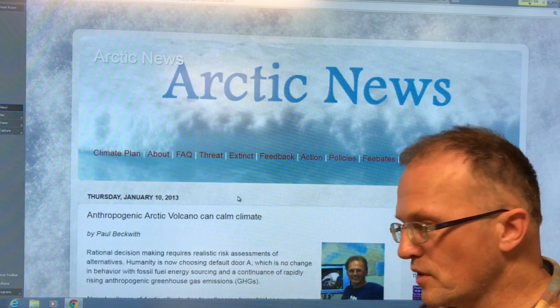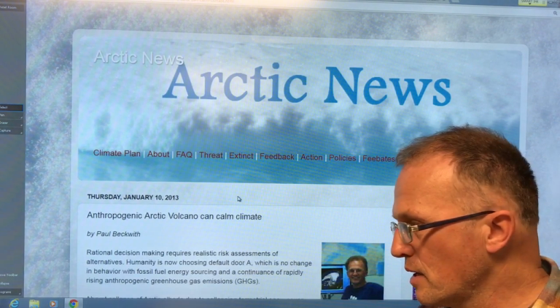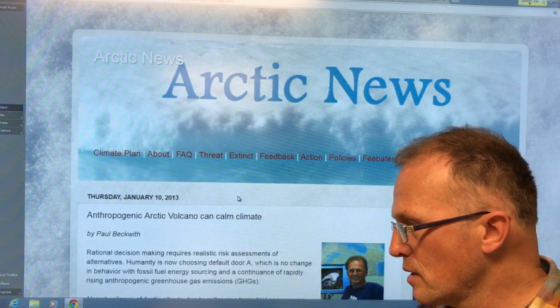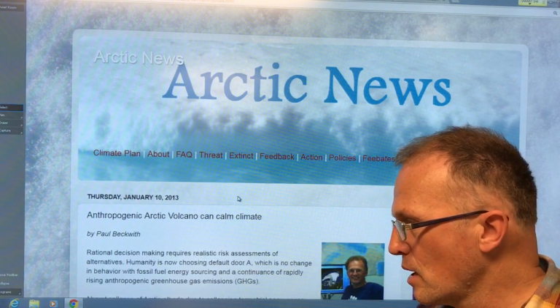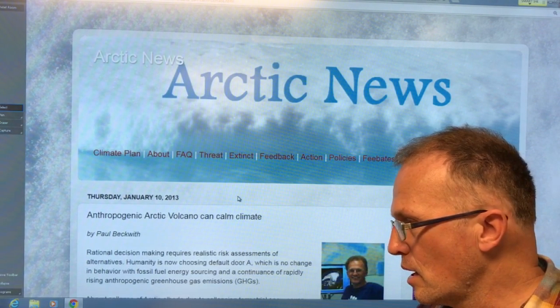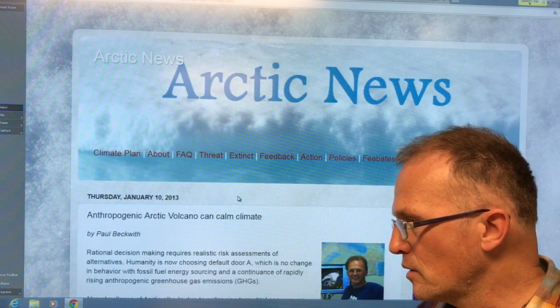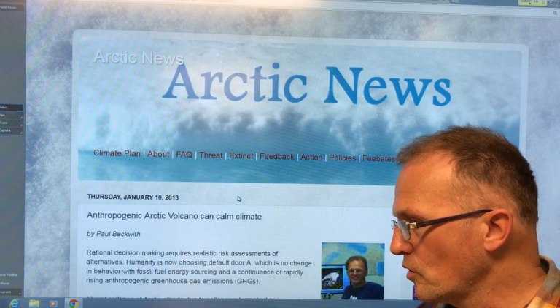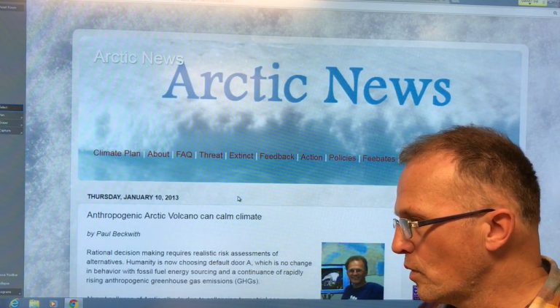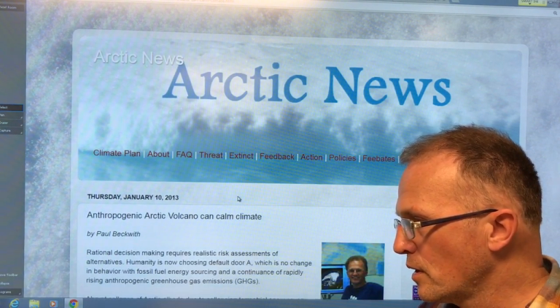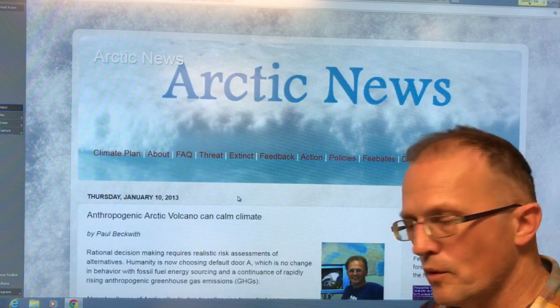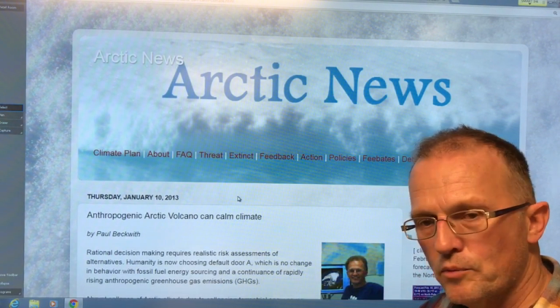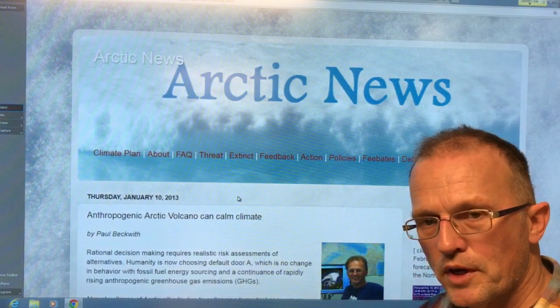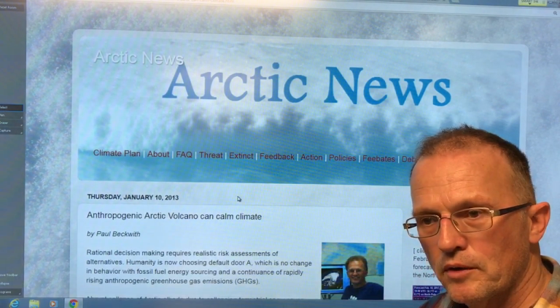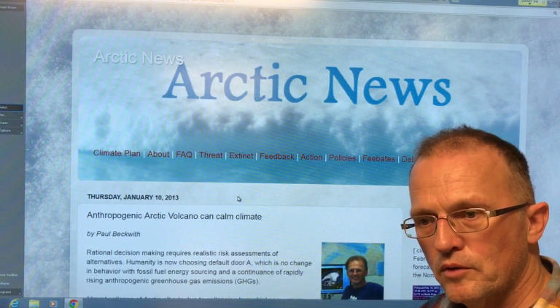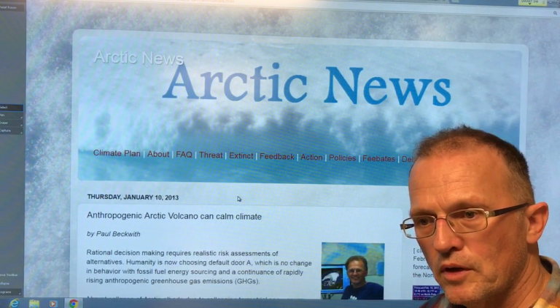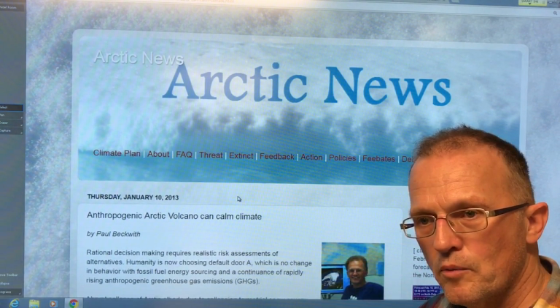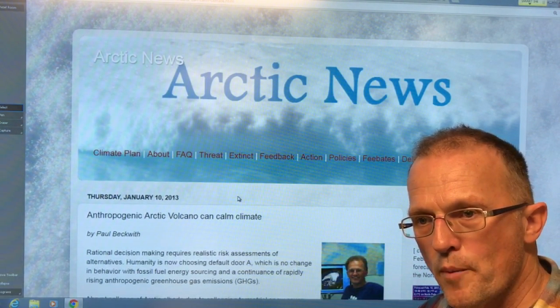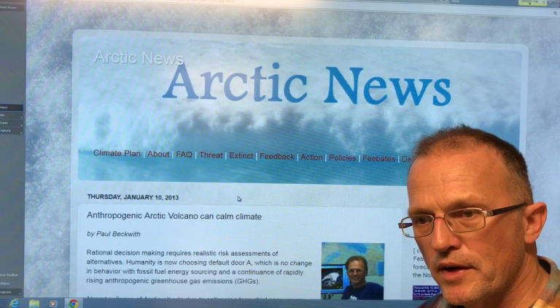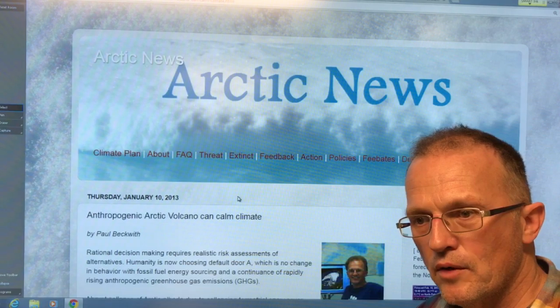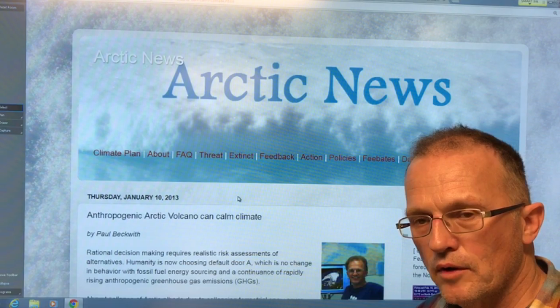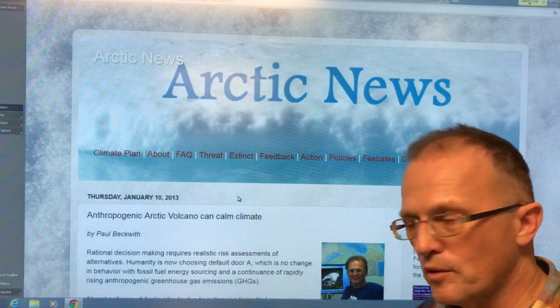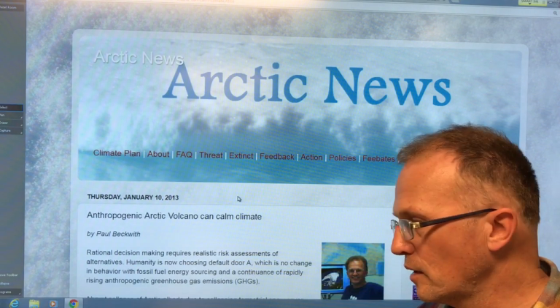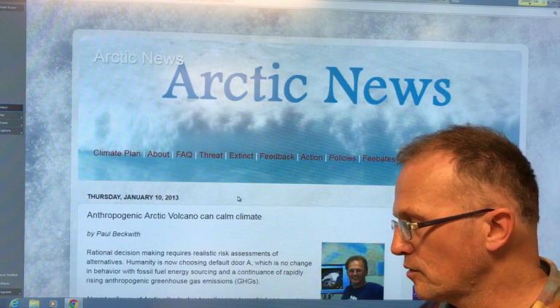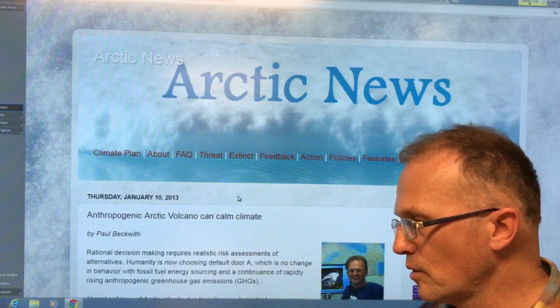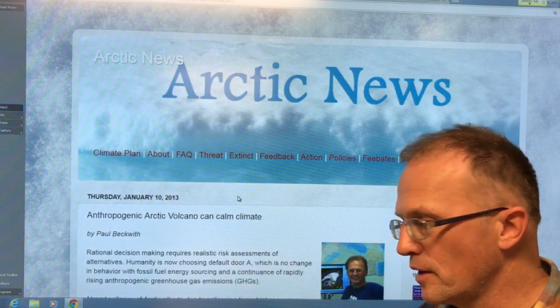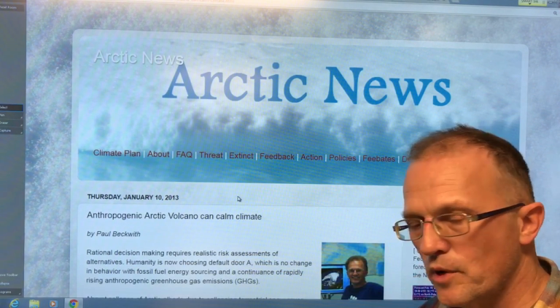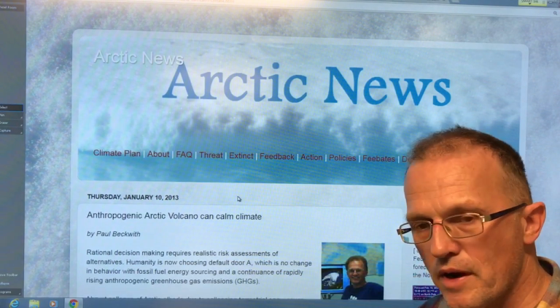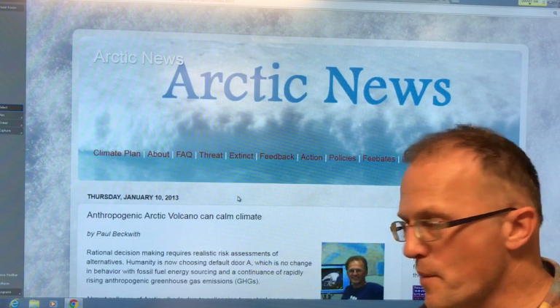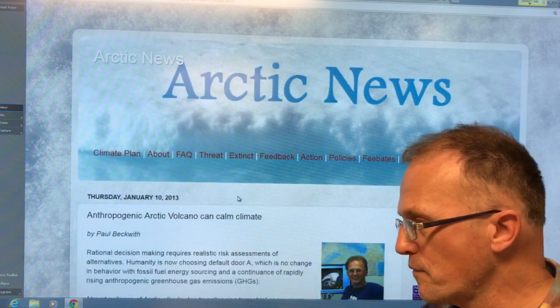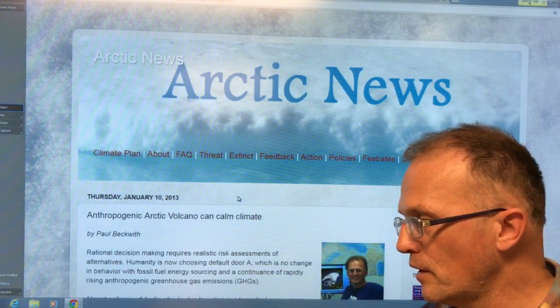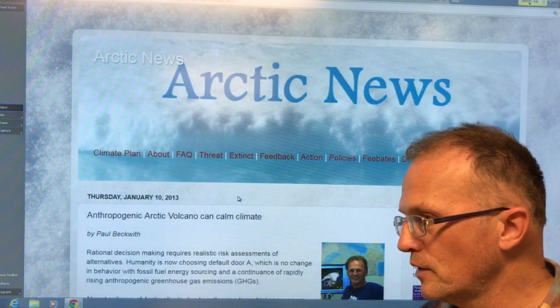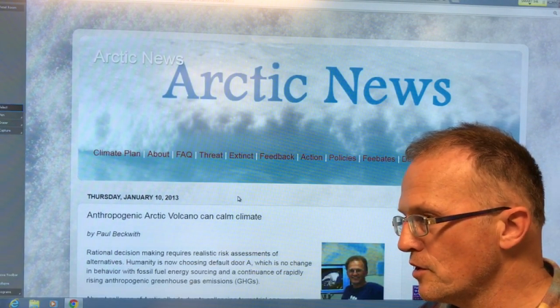If we go to 1.25 degrees Celsius above the 1880 to 1920 mean and add 0.3 degrees to that, that's 1.55 degrees above pre-industrial. So we're basically about 0.6 or 0.7 degrees Celsius warmer than we were just five years ago. The warming has now greatly accelerated.